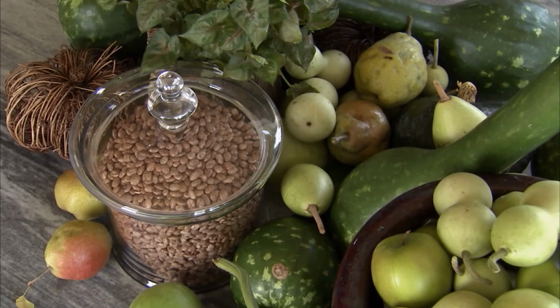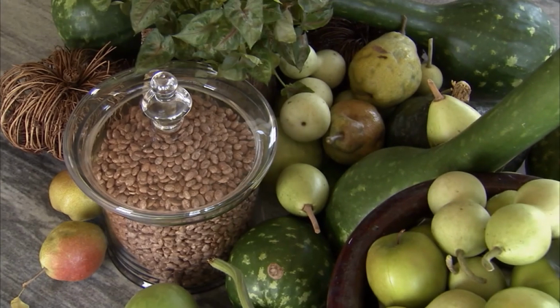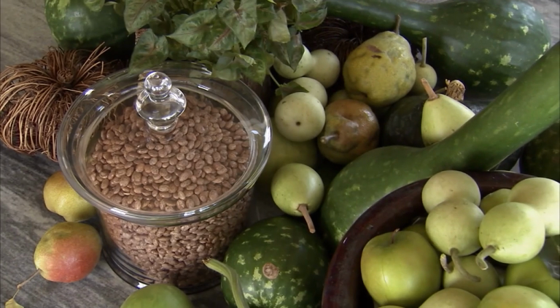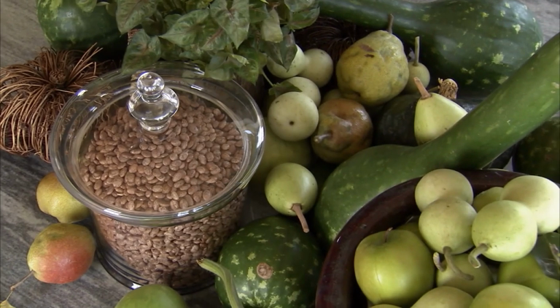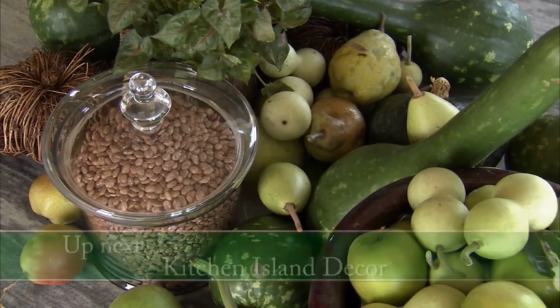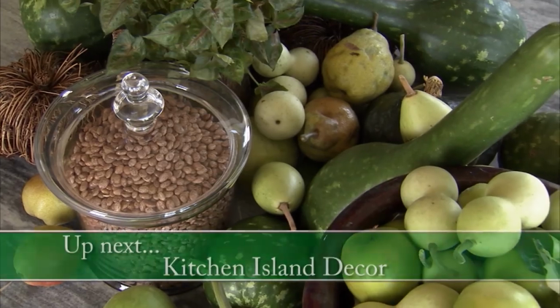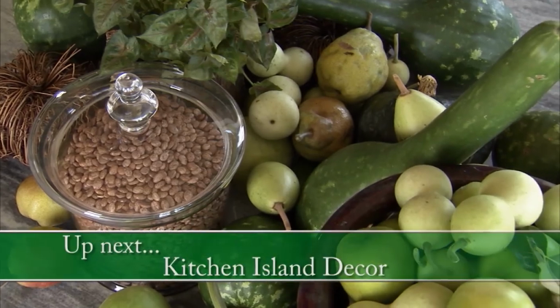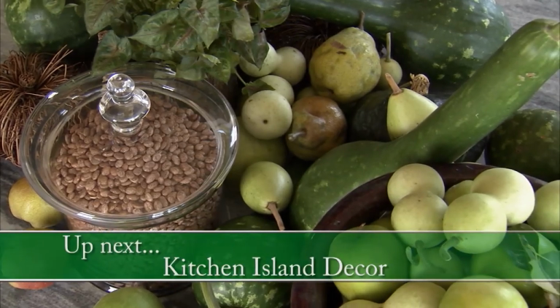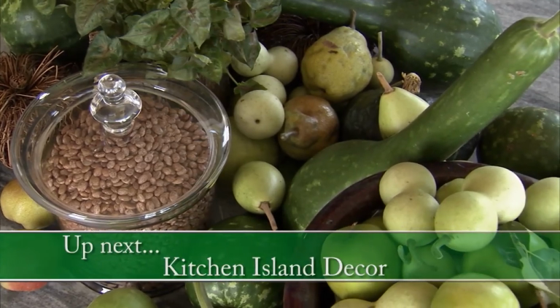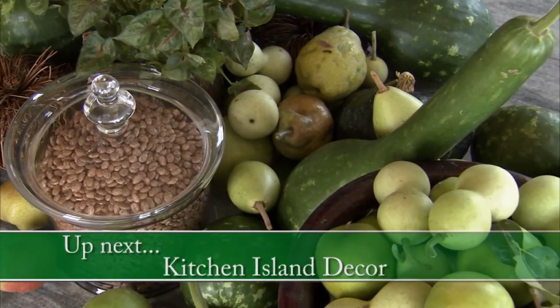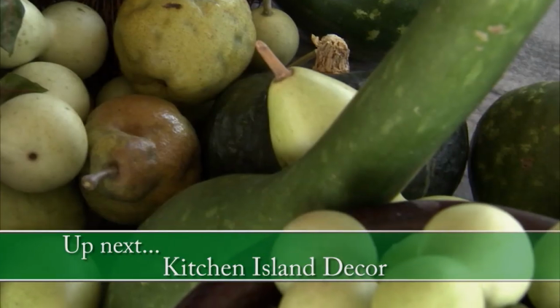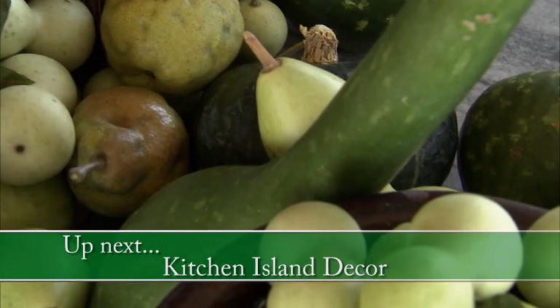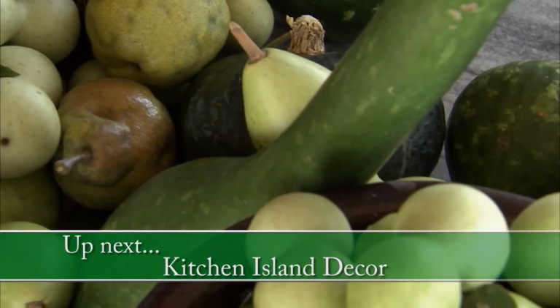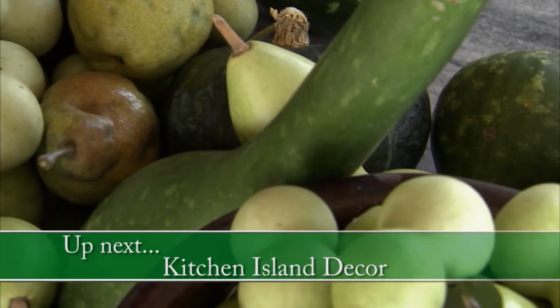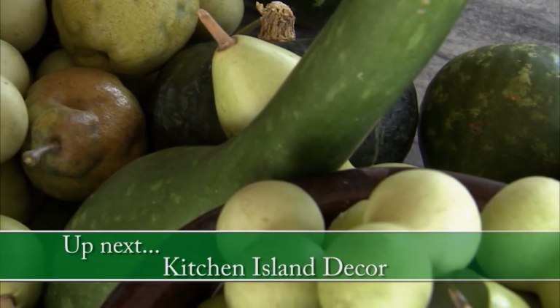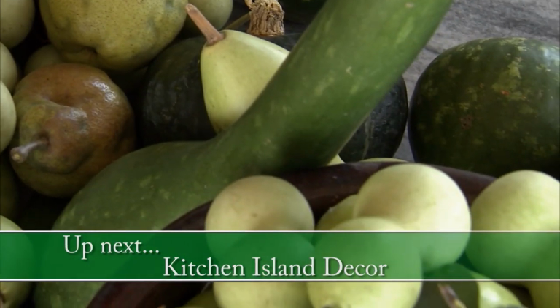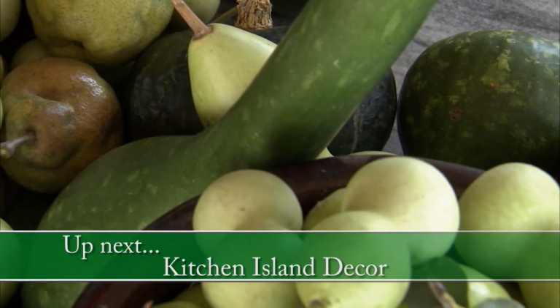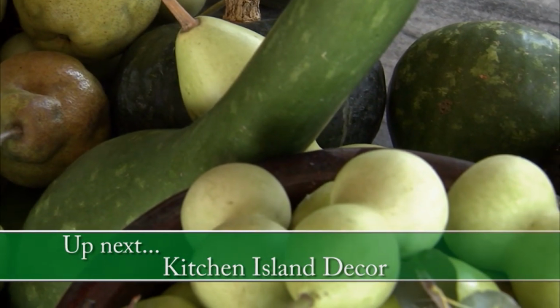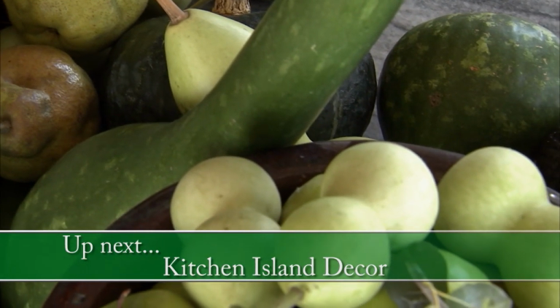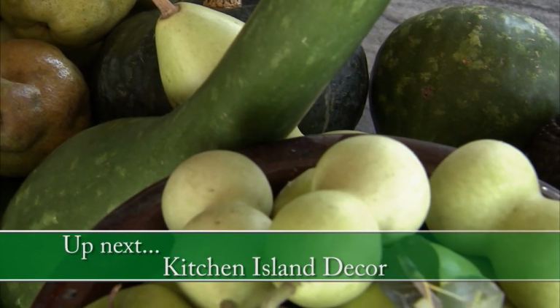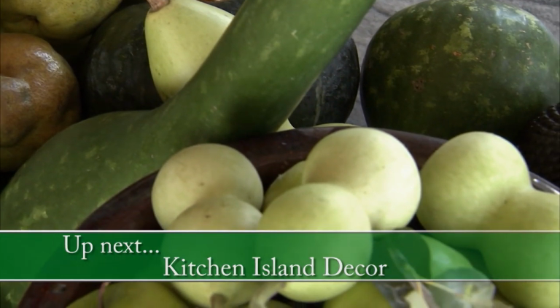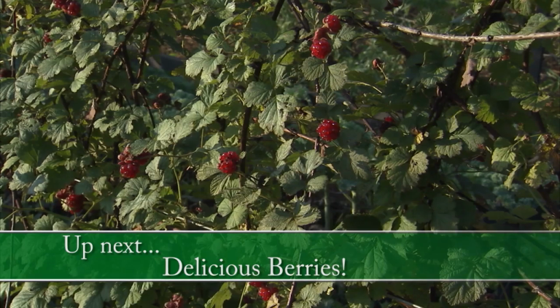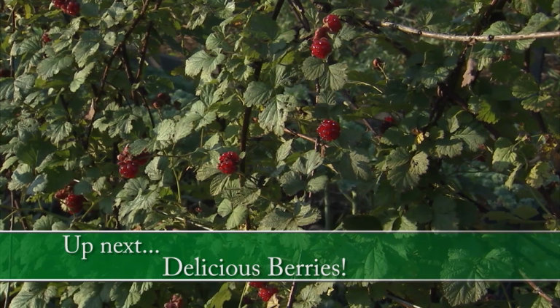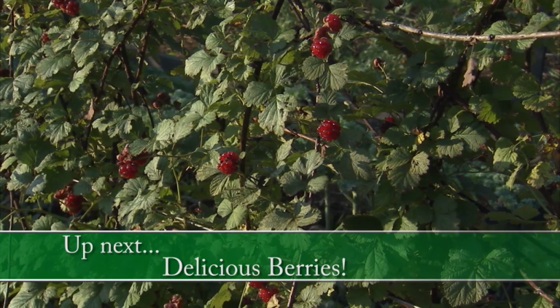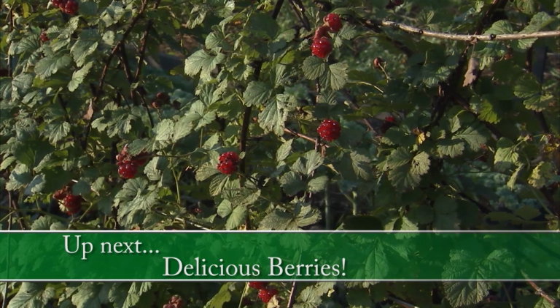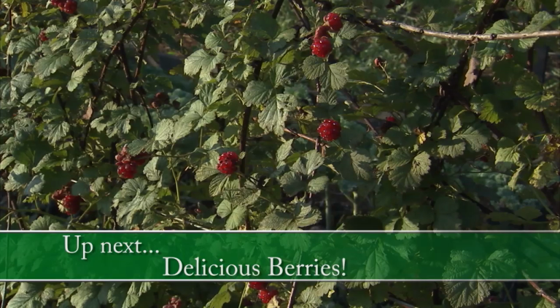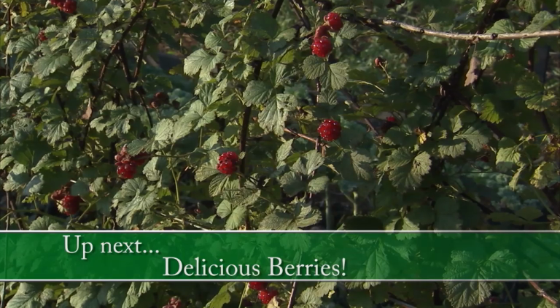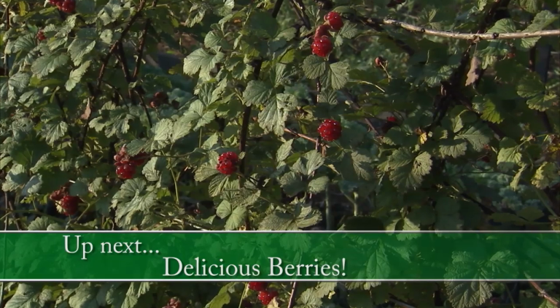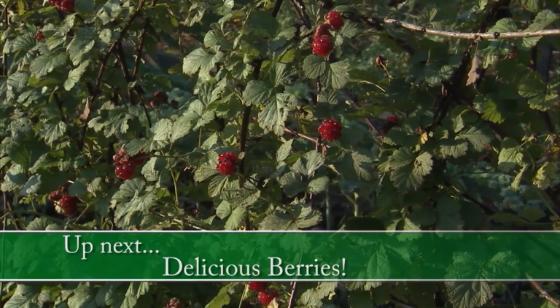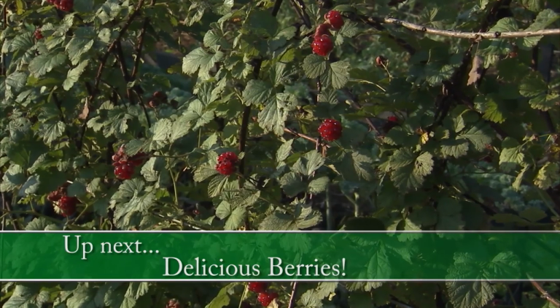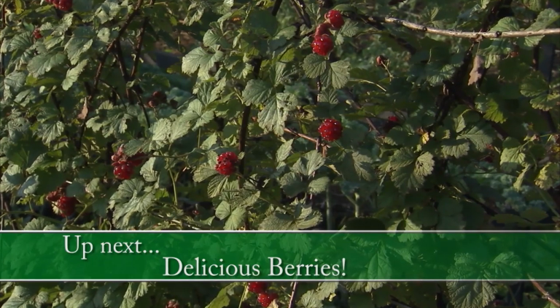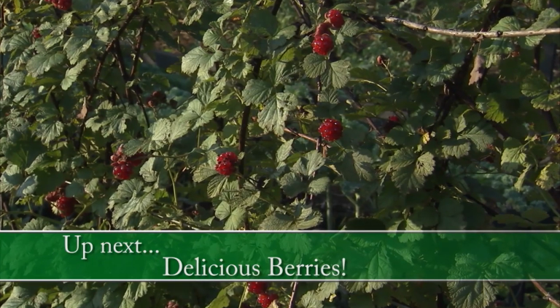After this short break, I'll show you how I used apples and gourds in my kitchen, and then we'll talk raspberries. So stay right where you are.